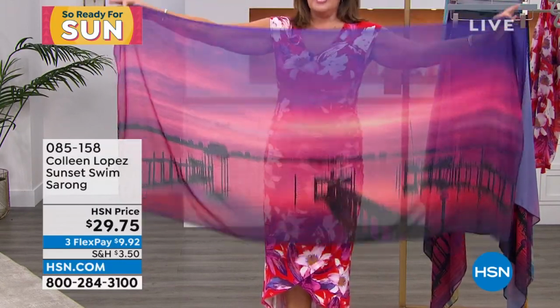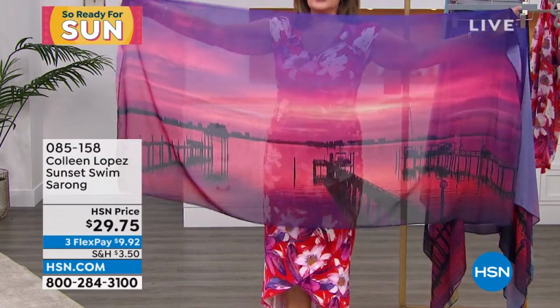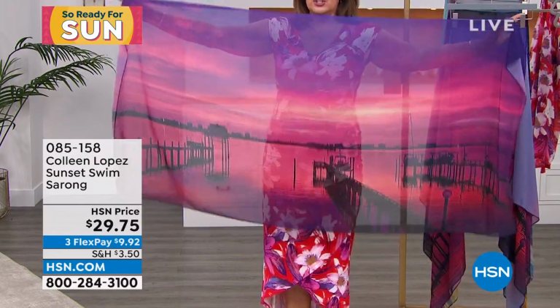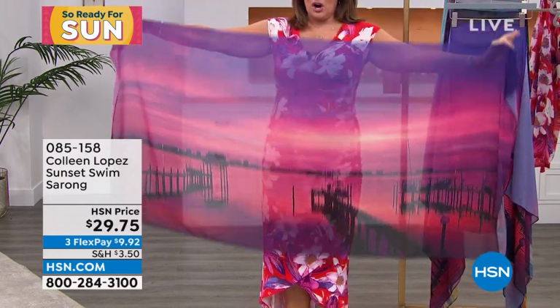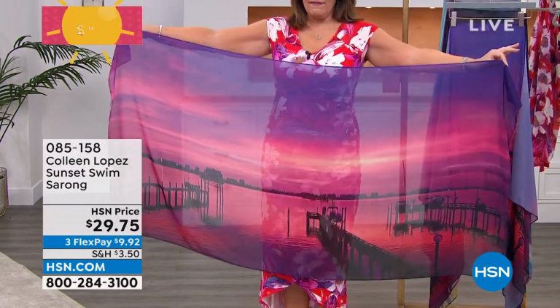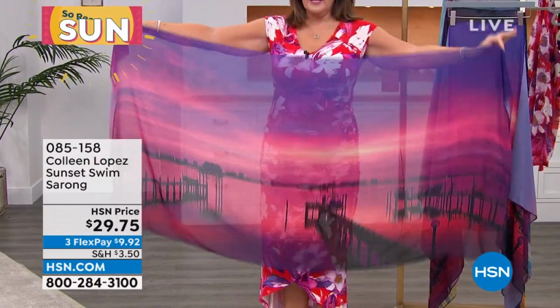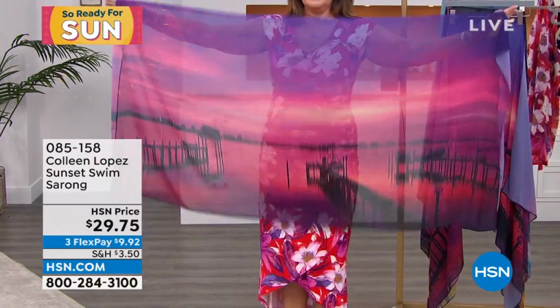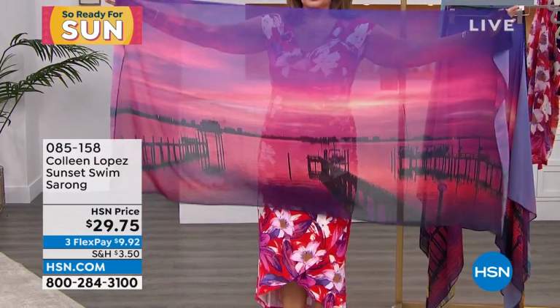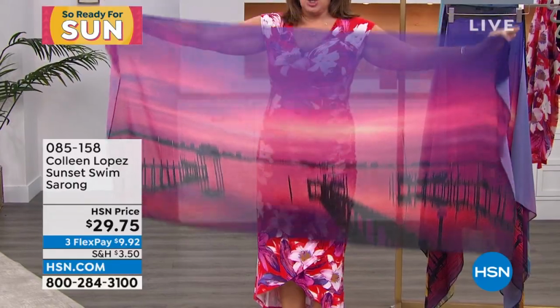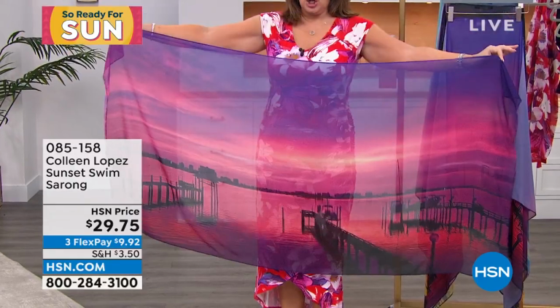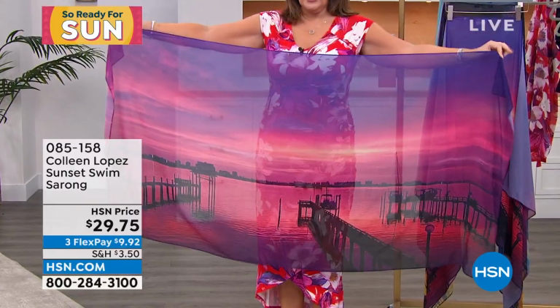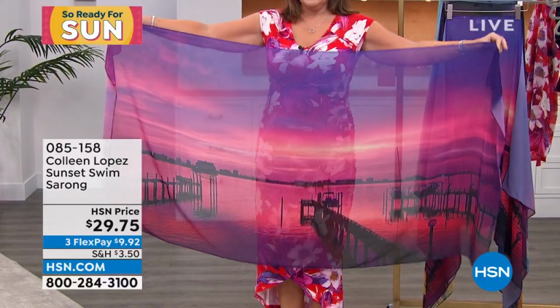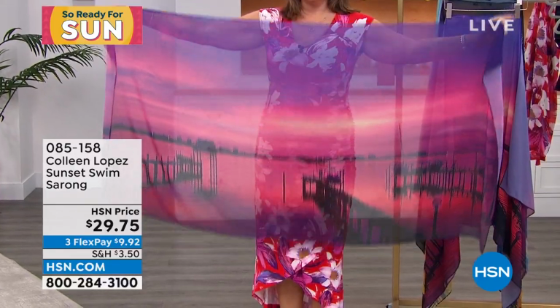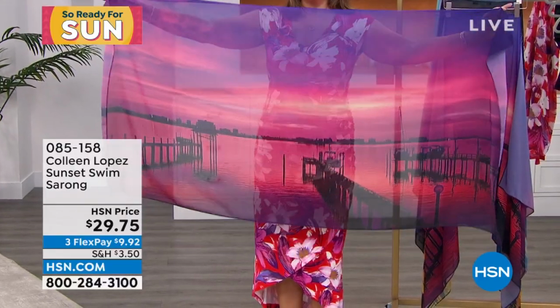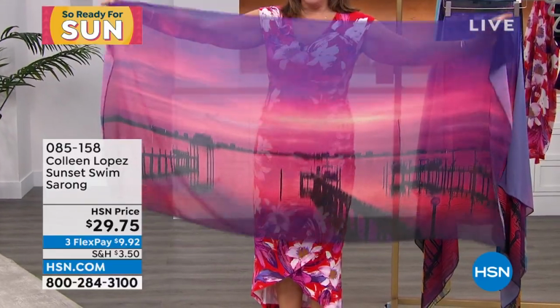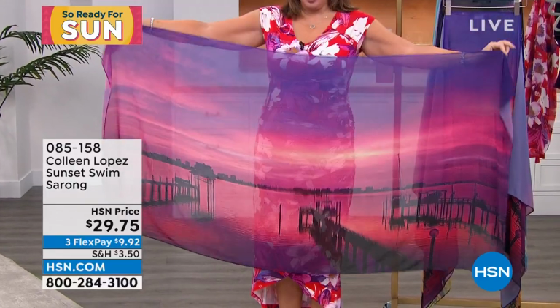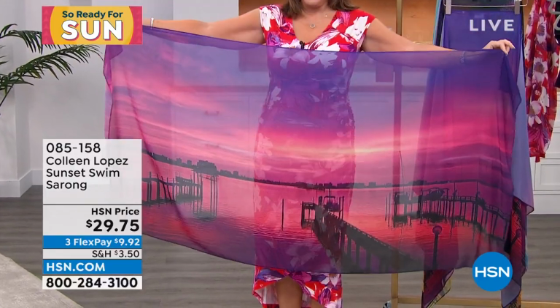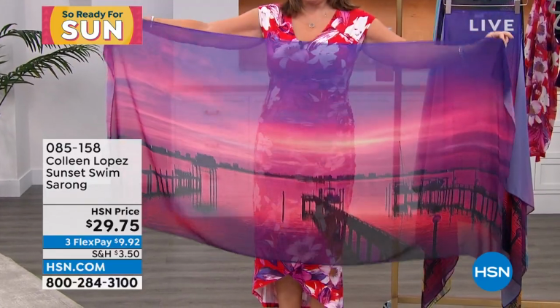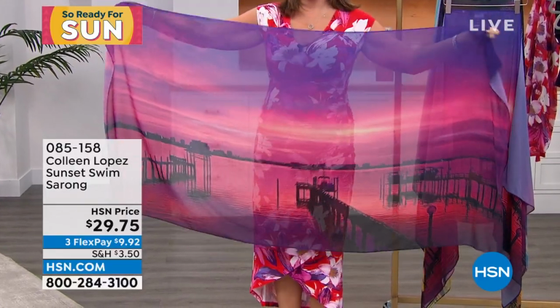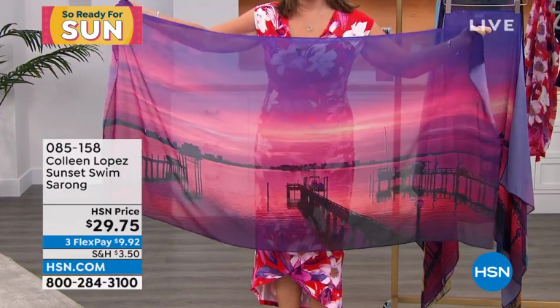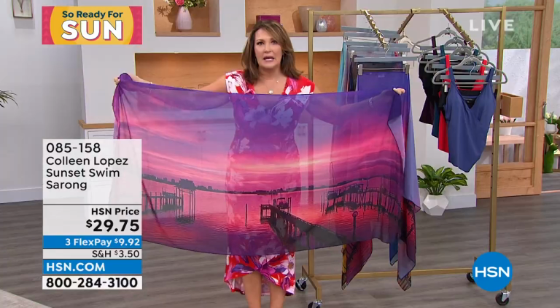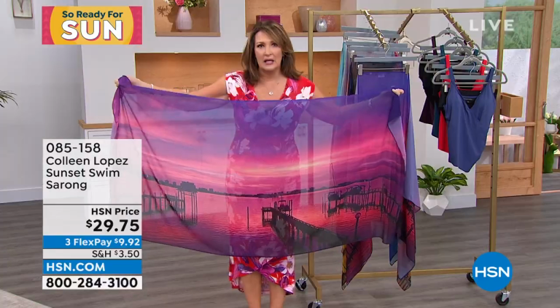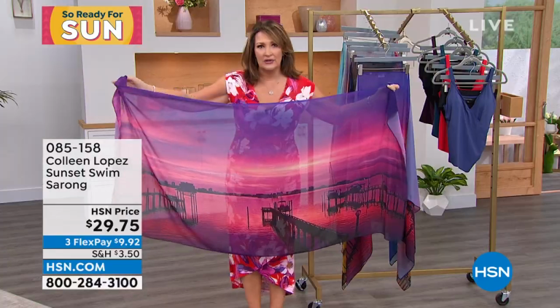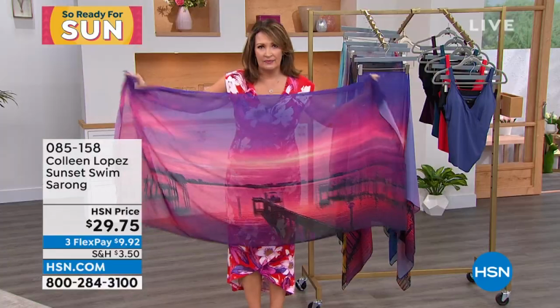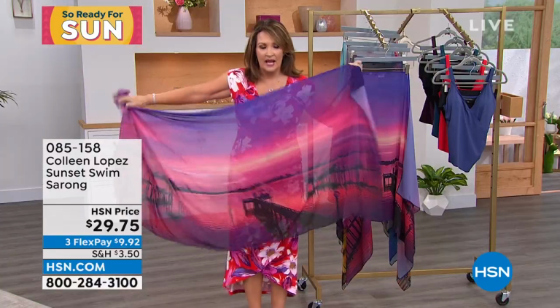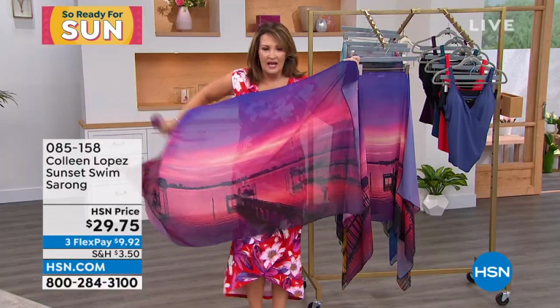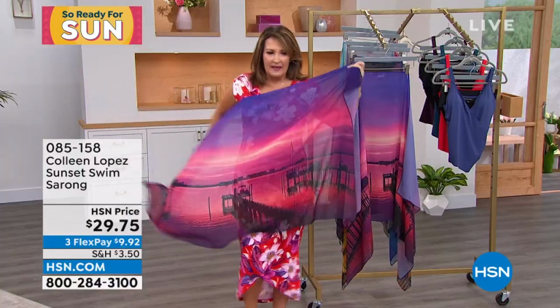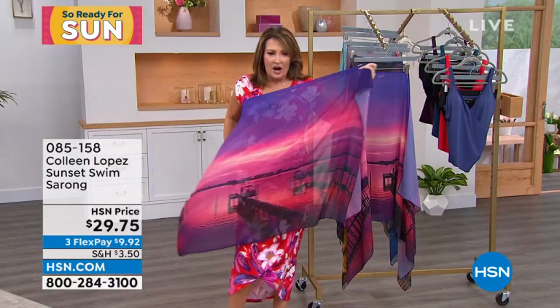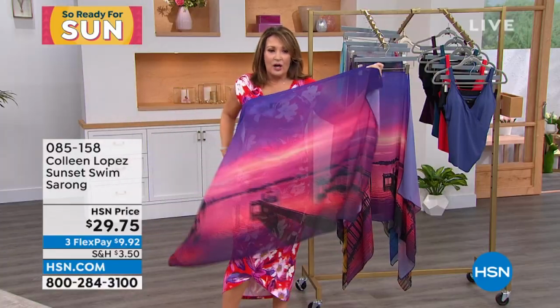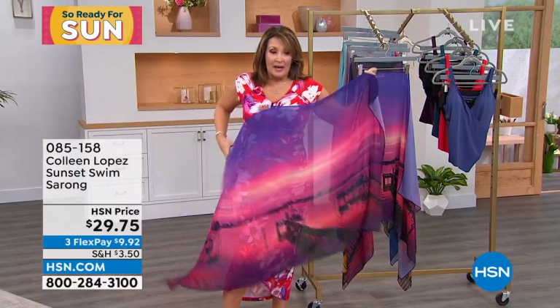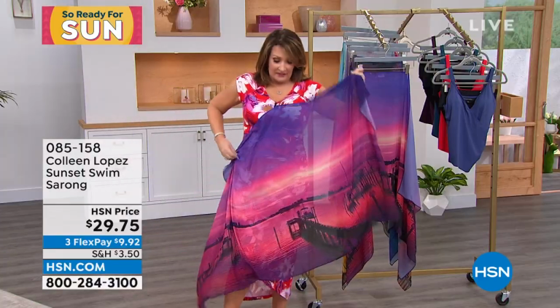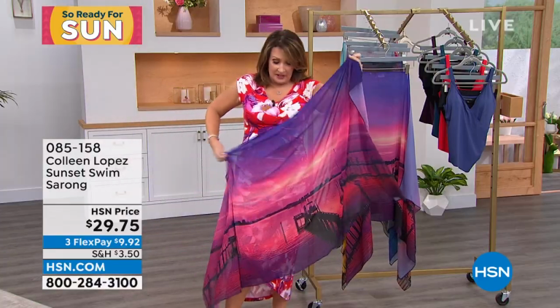It's a scarf, it's a shawl, it's a sarong, it's $29. They are magnificent.